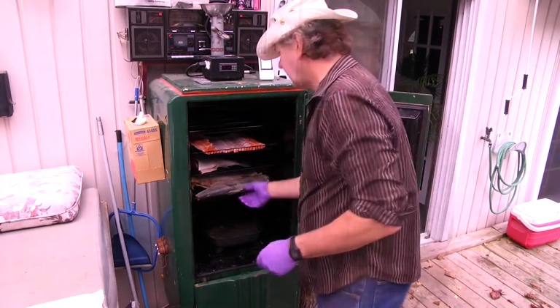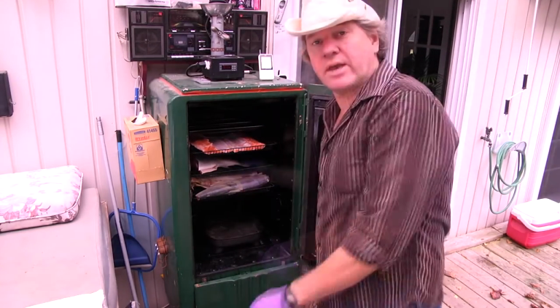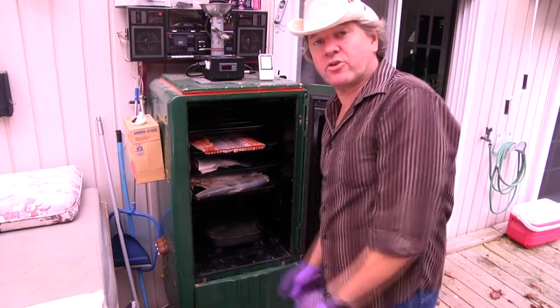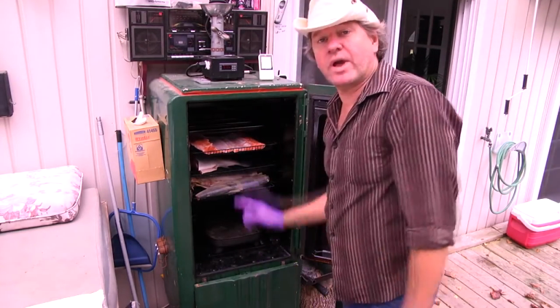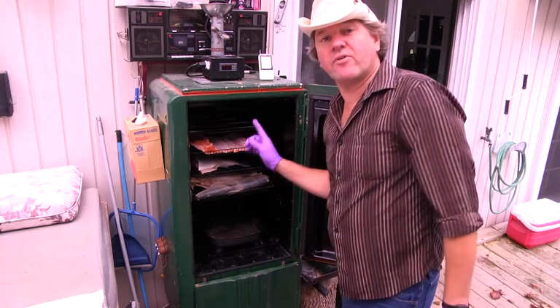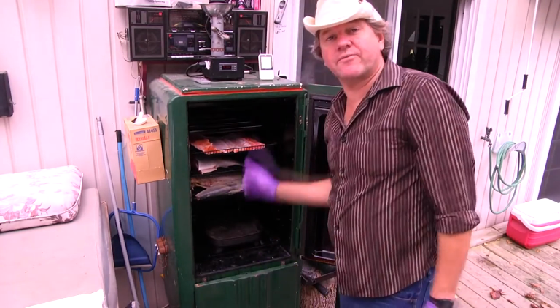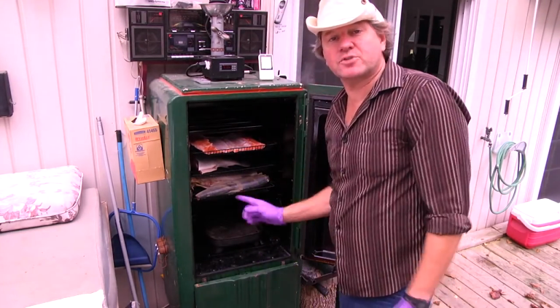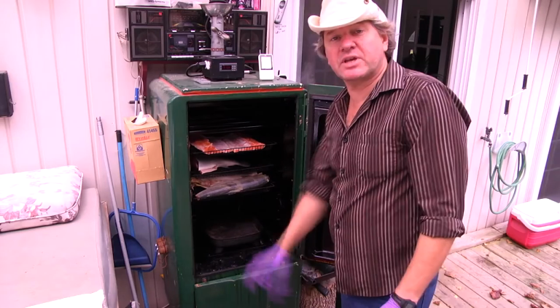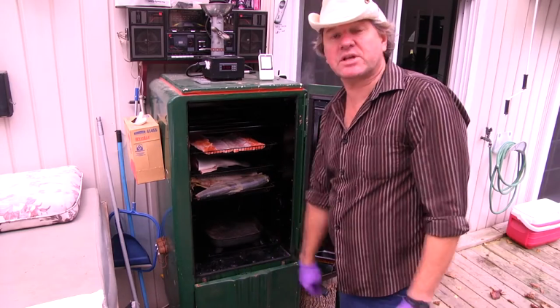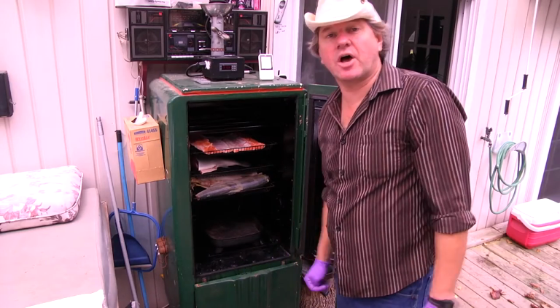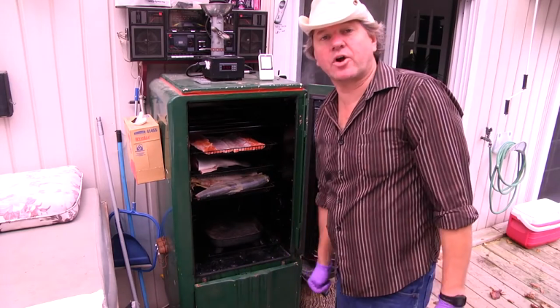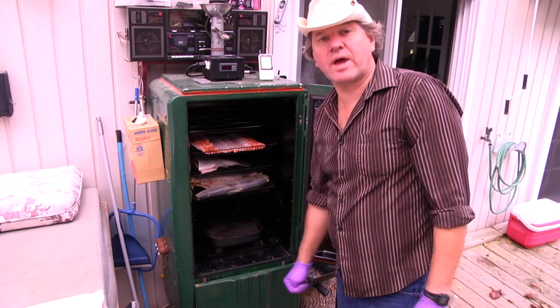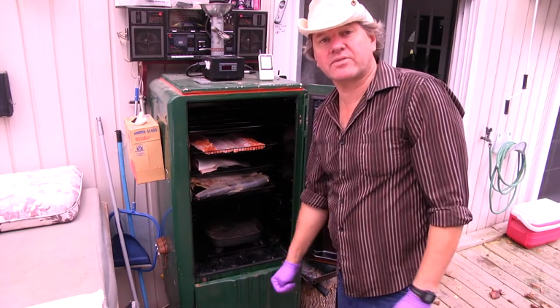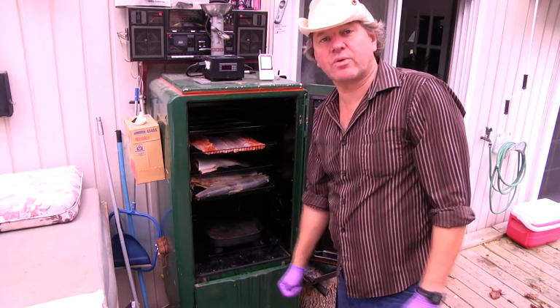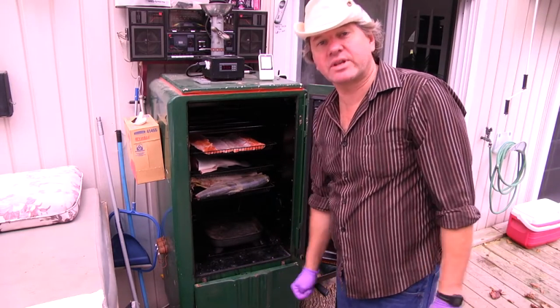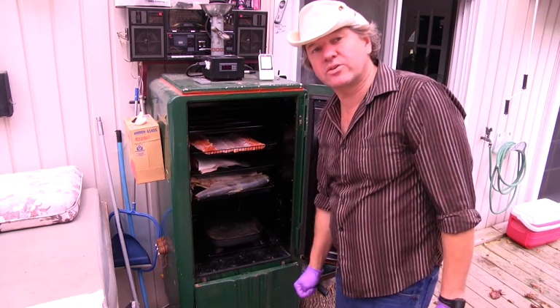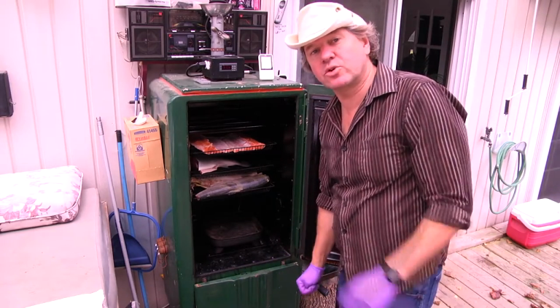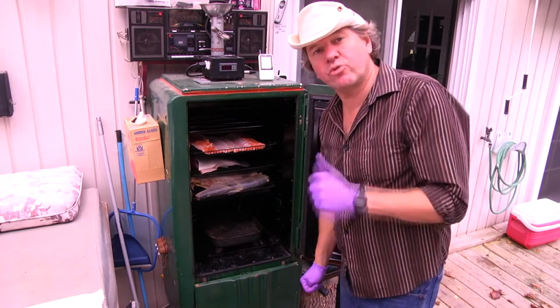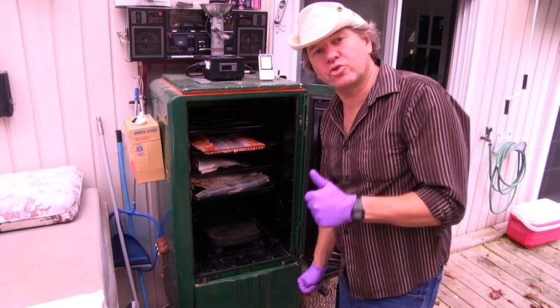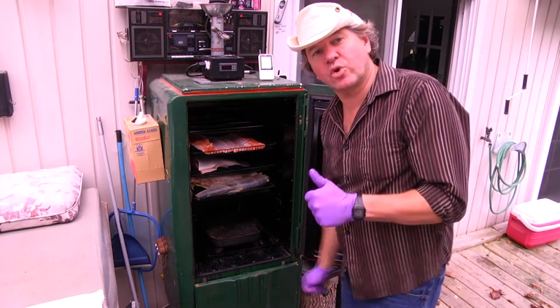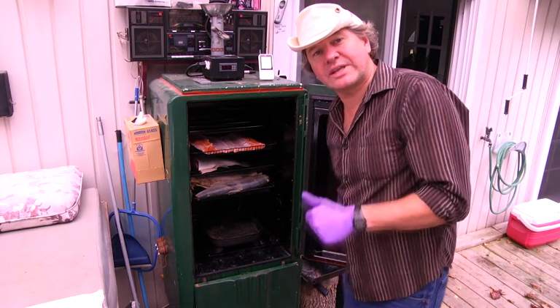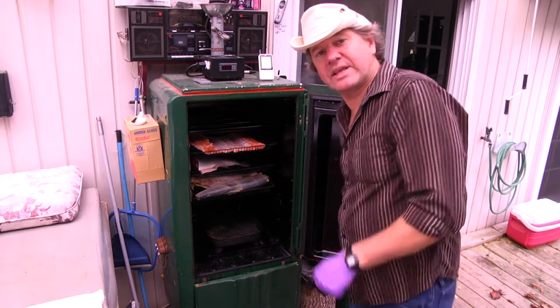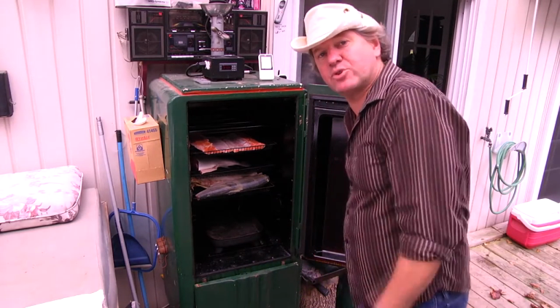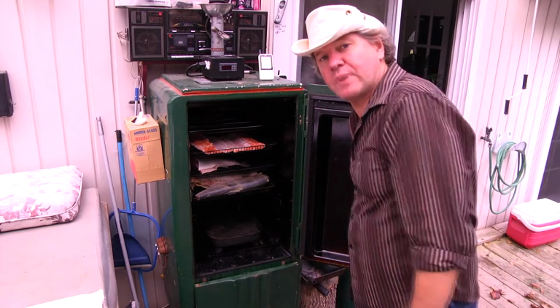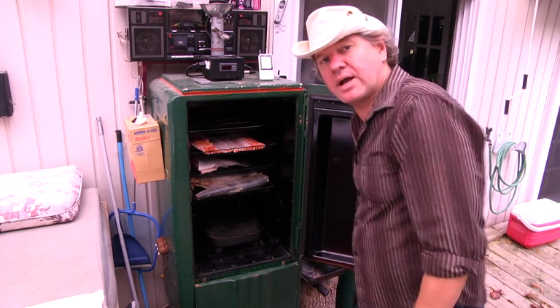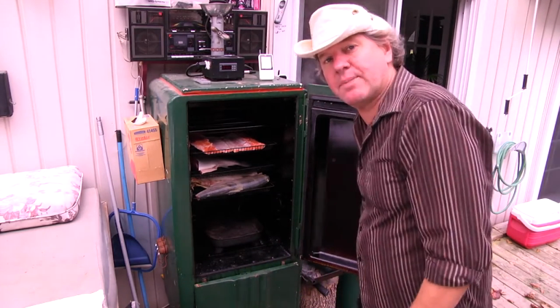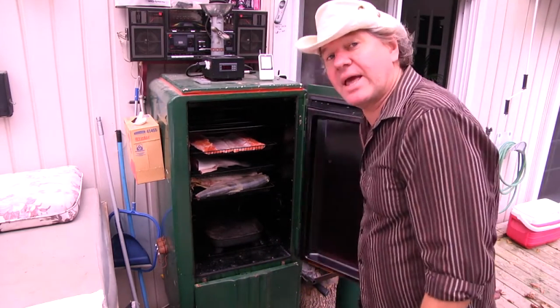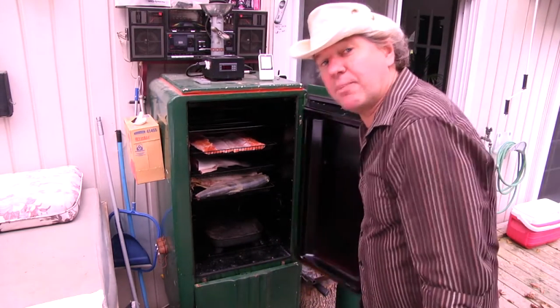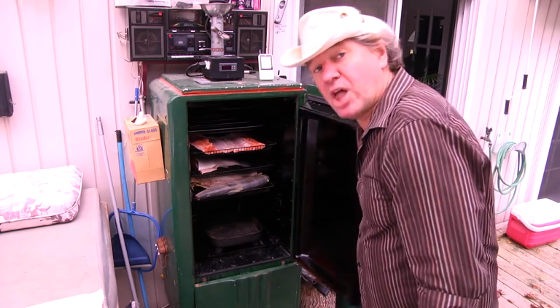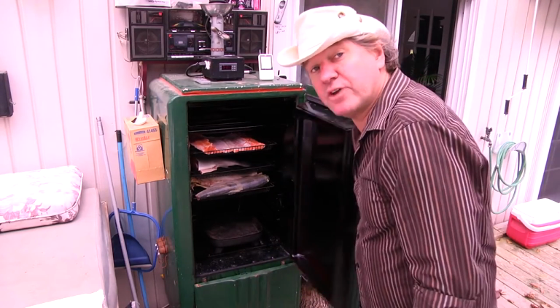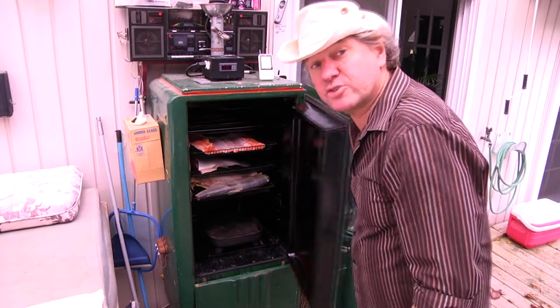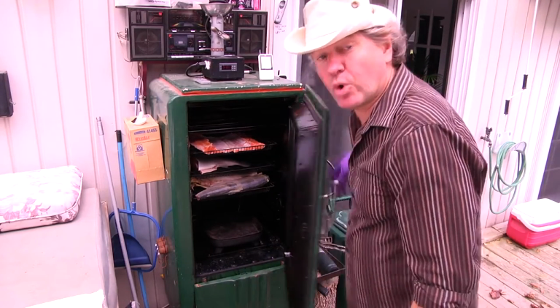We have our fish placed on our racks. Now what you need to do is close the door, get the temperature back up, and apply your smoke.